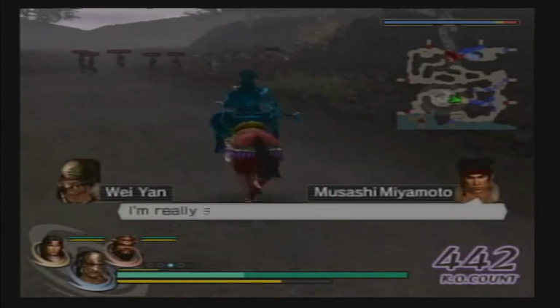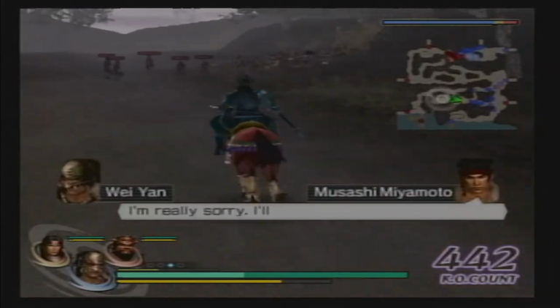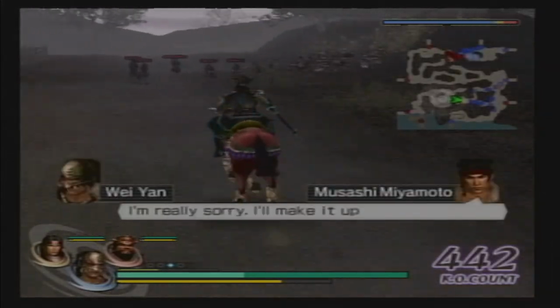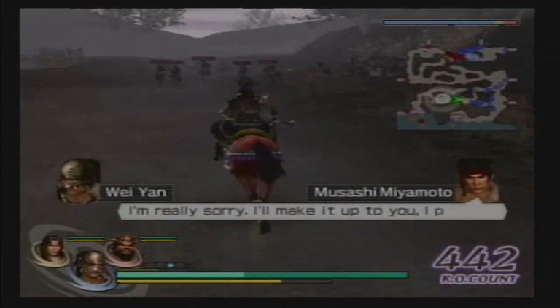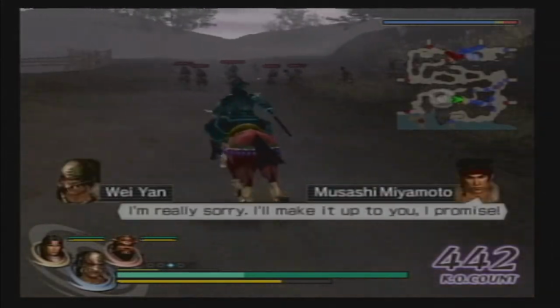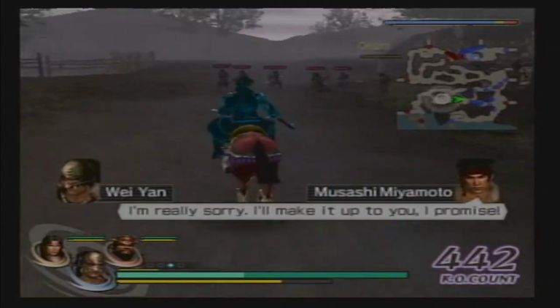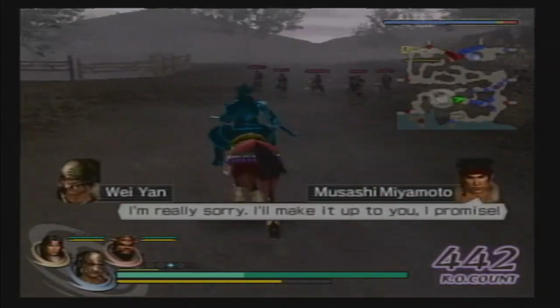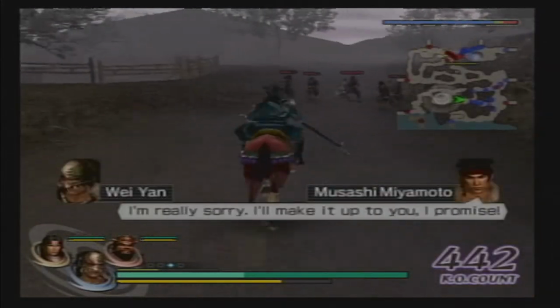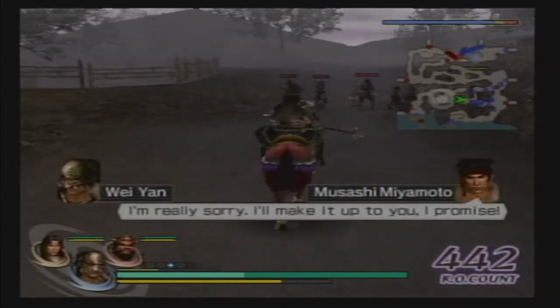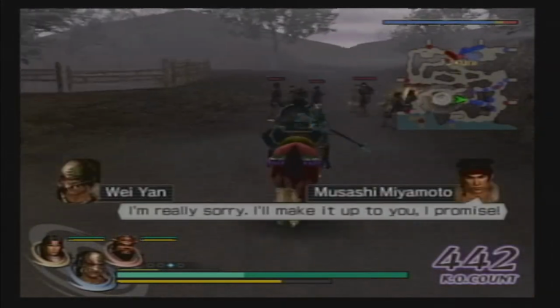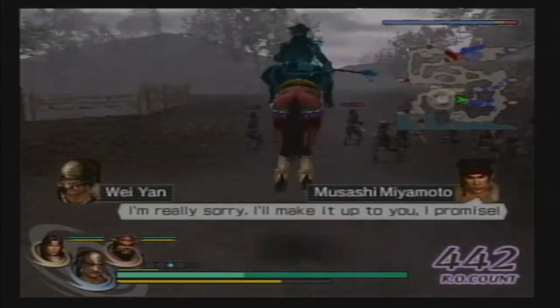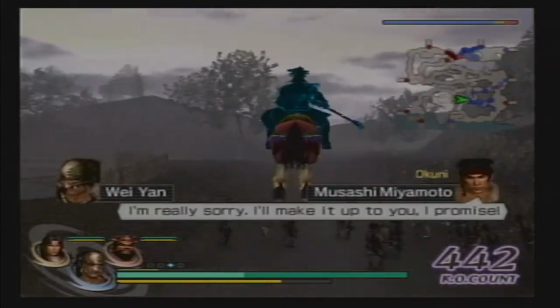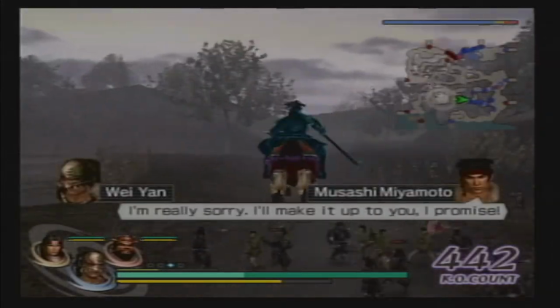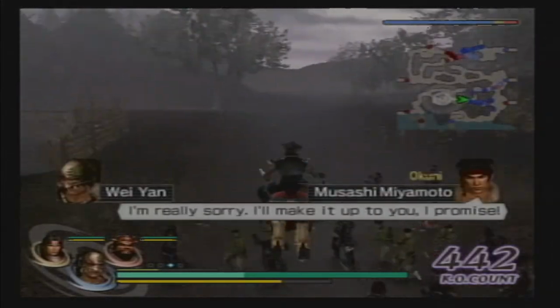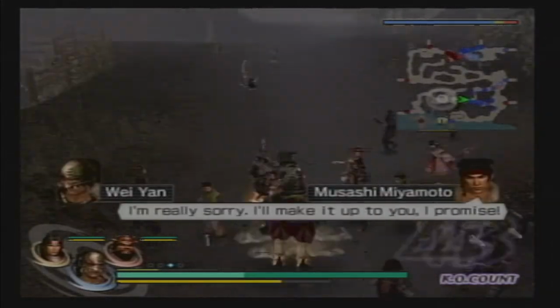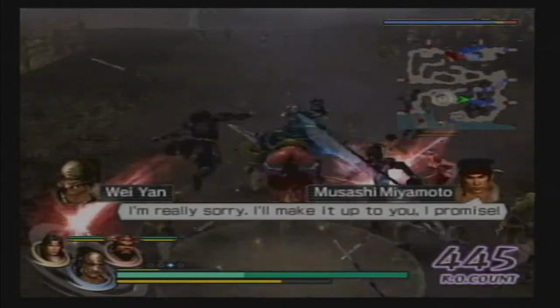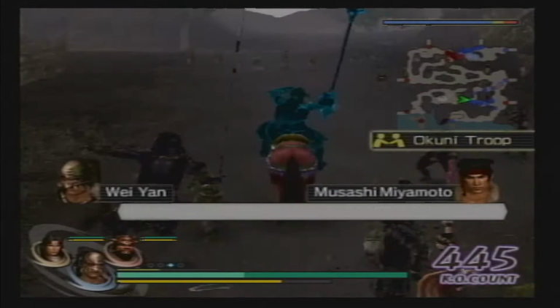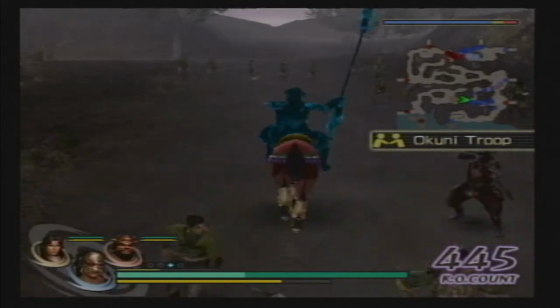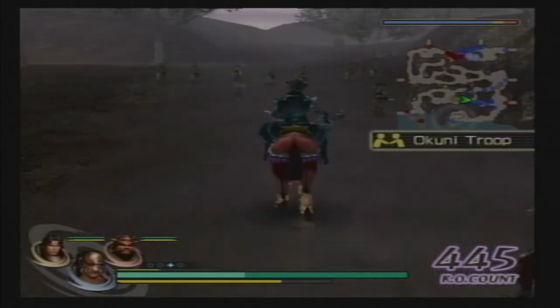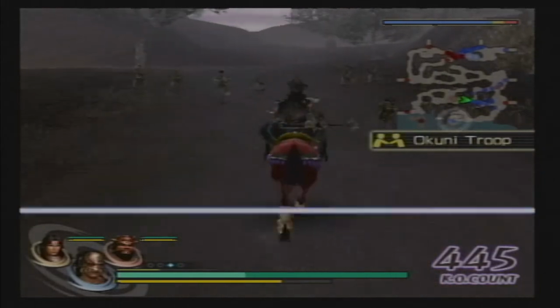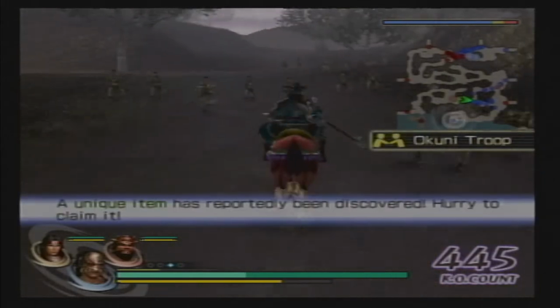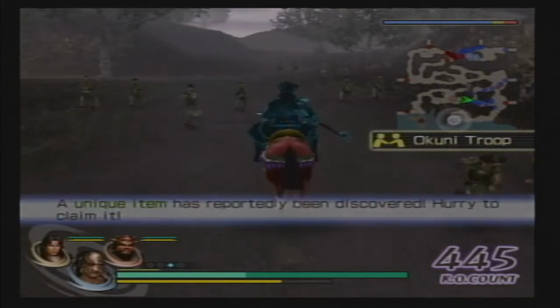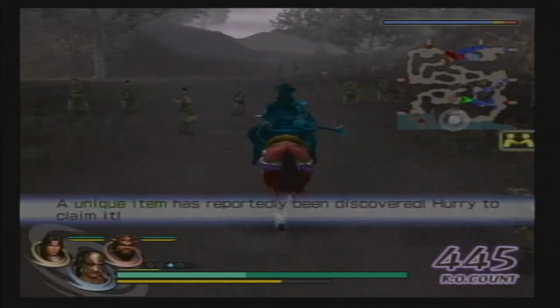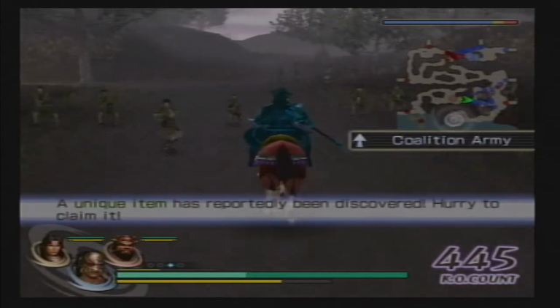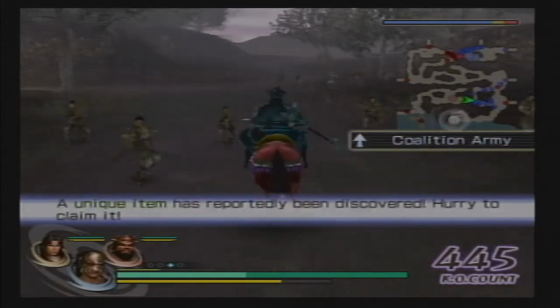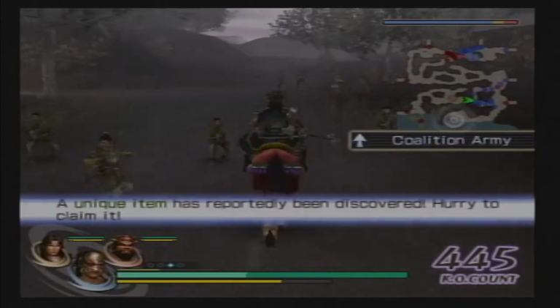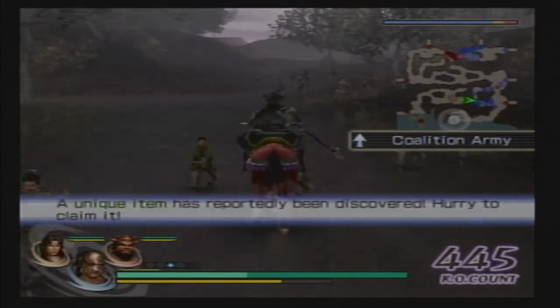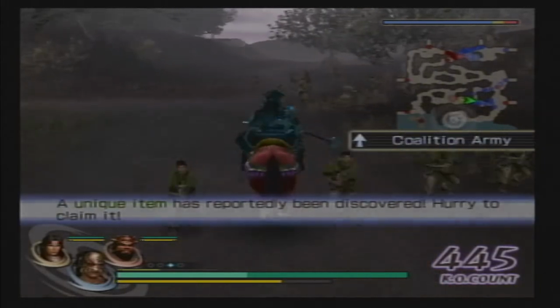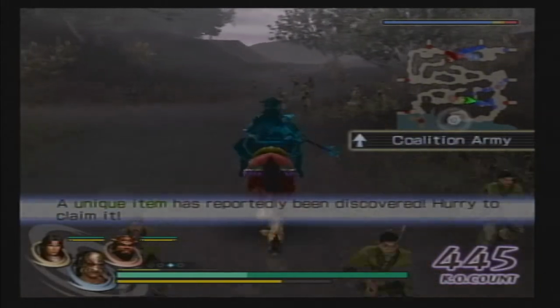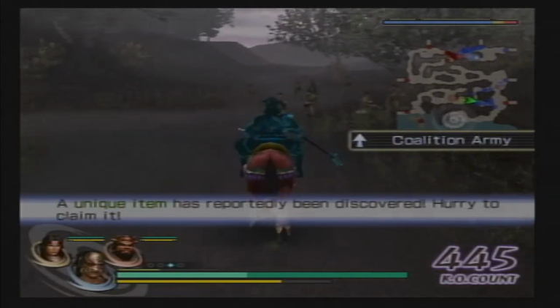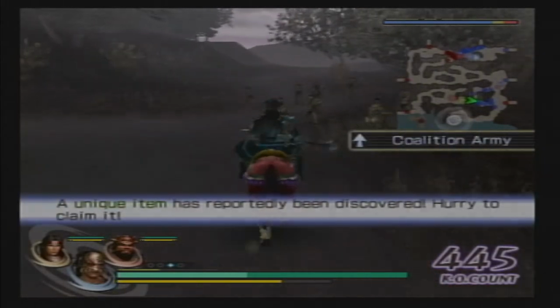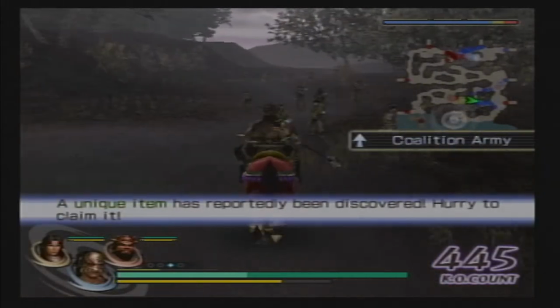Now Musashi's gonna appear at his next escape point and delay him. Go to the Unique Item.